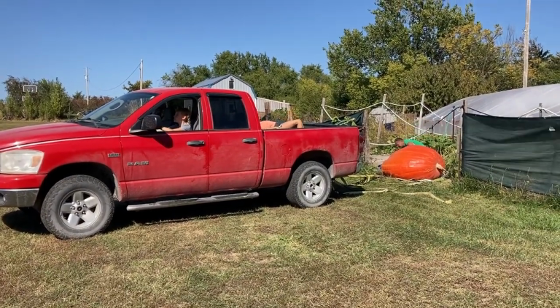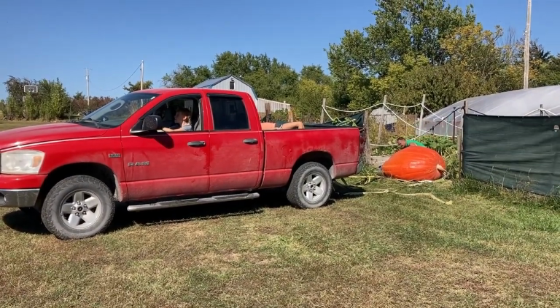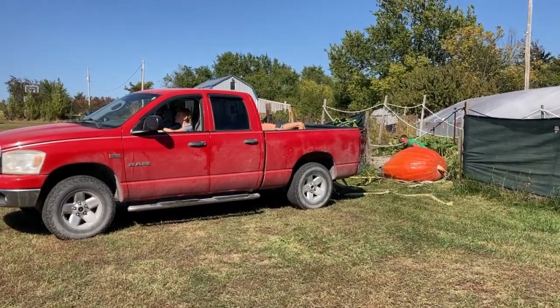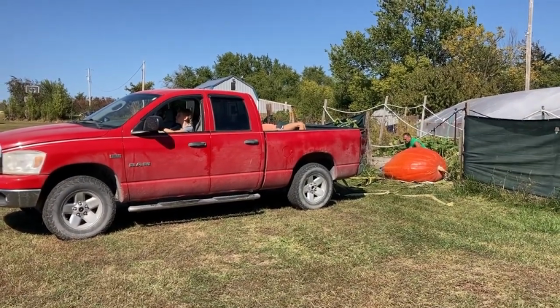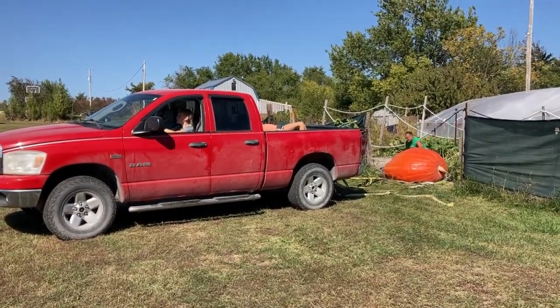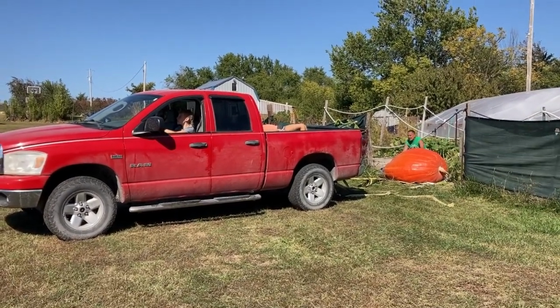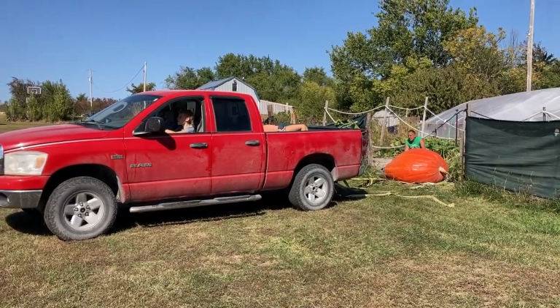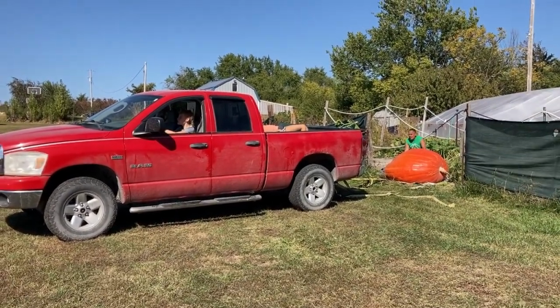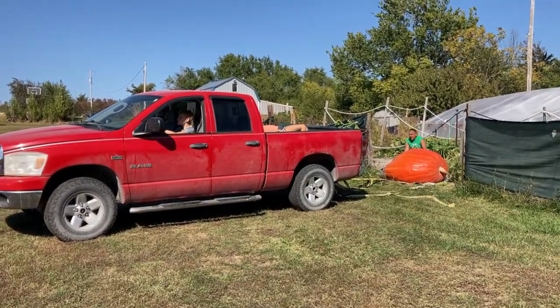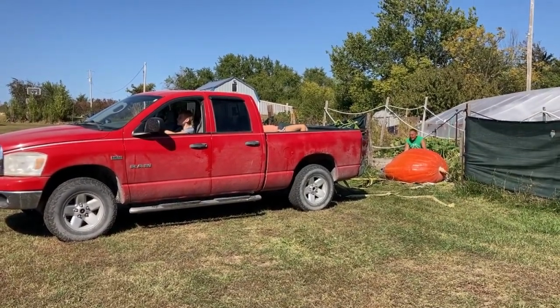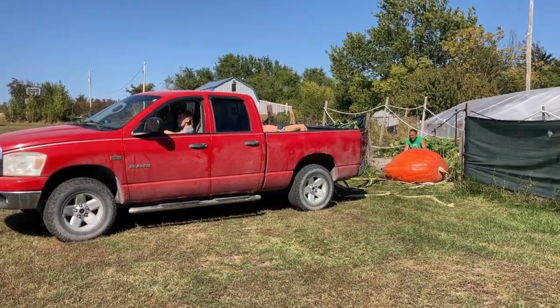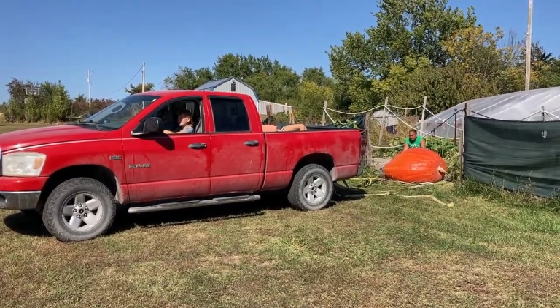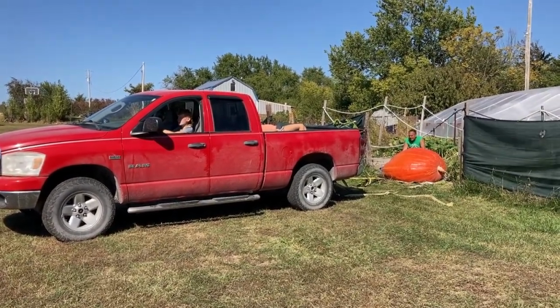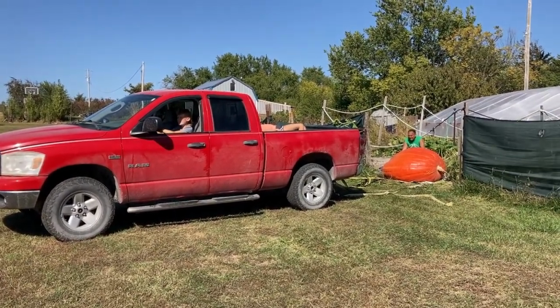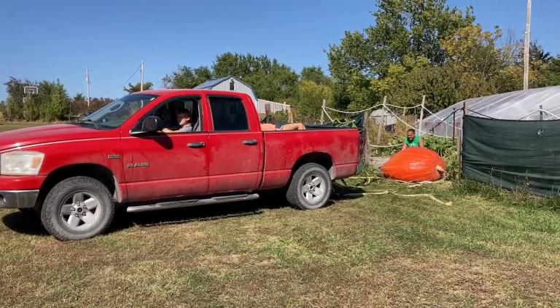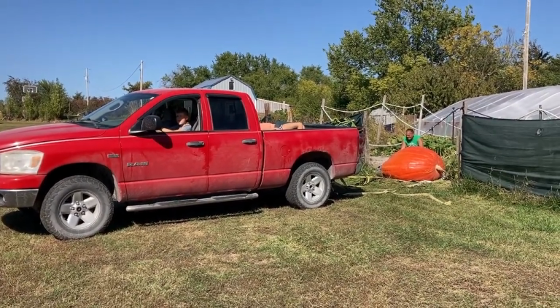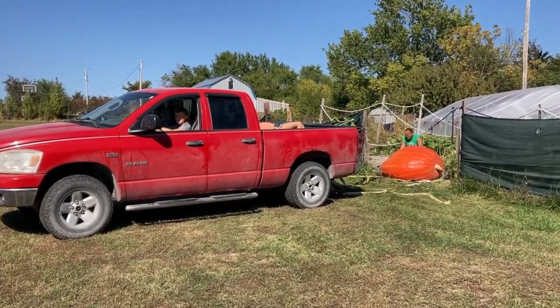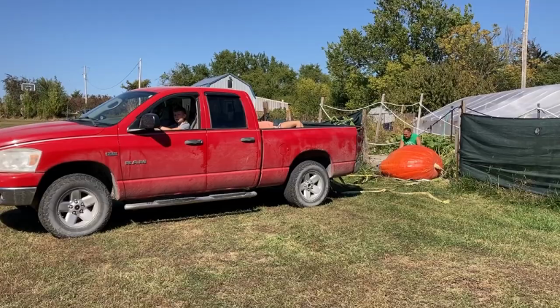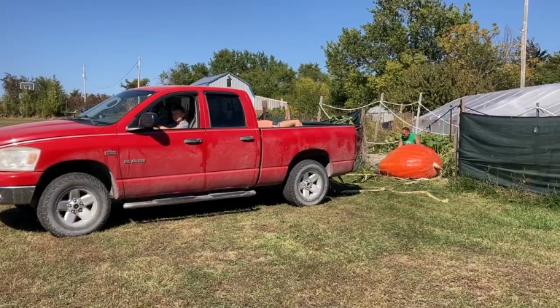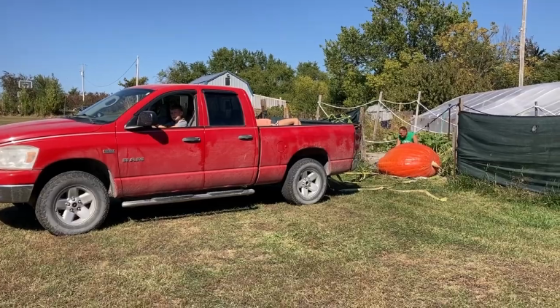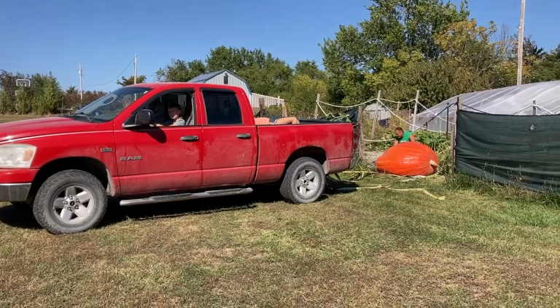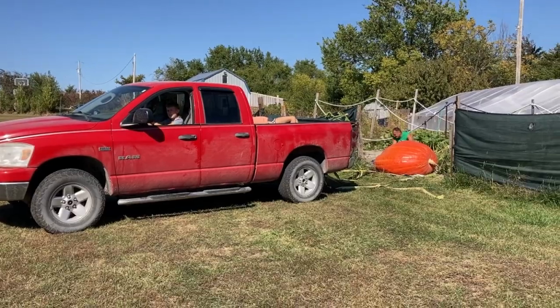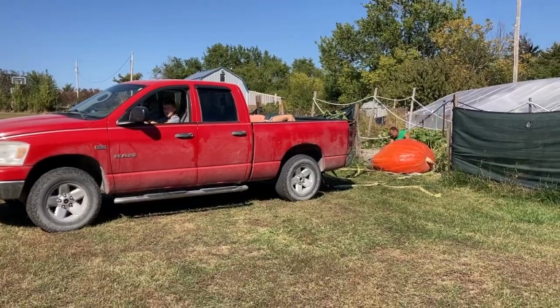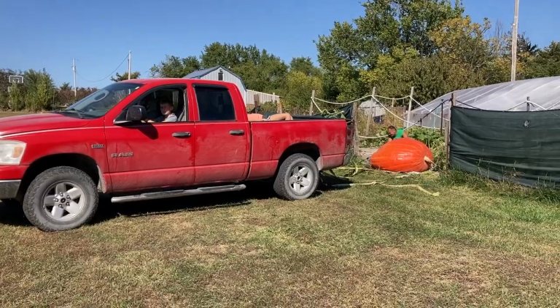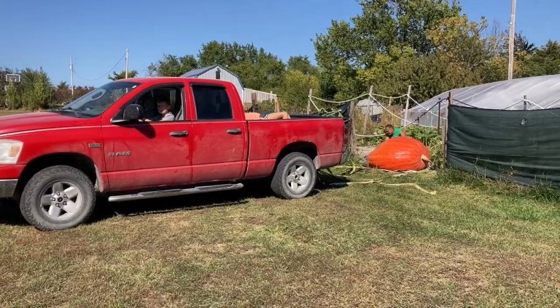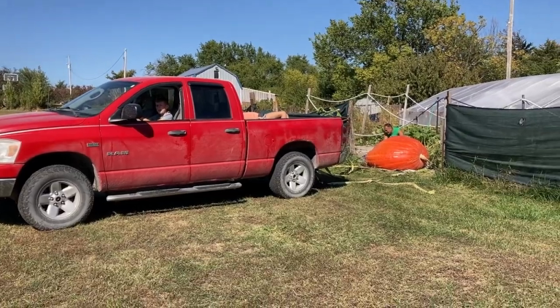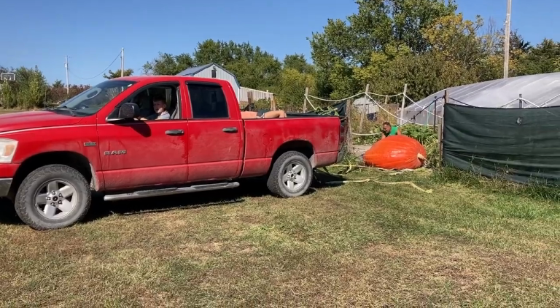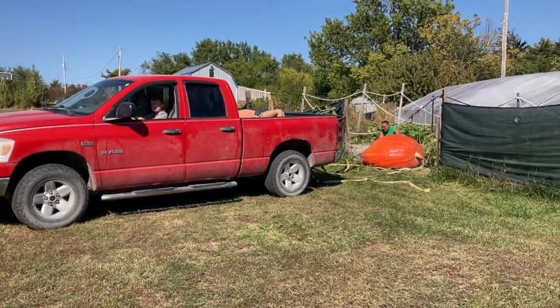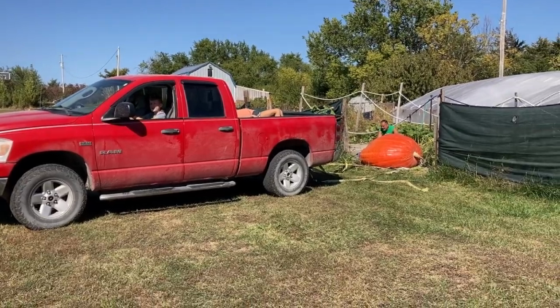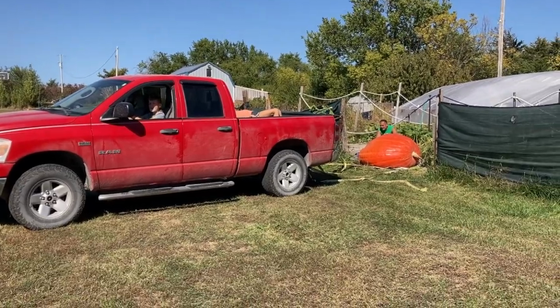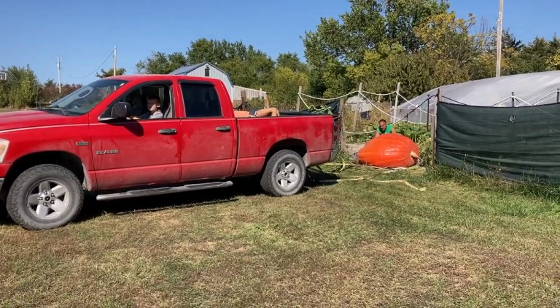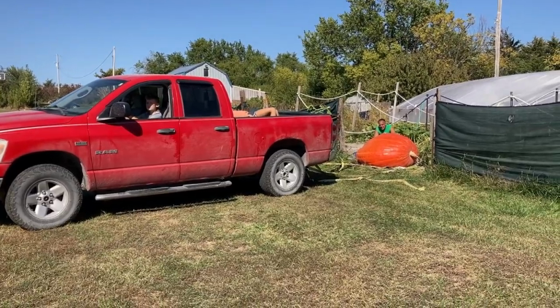Ready when you are. Are you running forward? Yep.